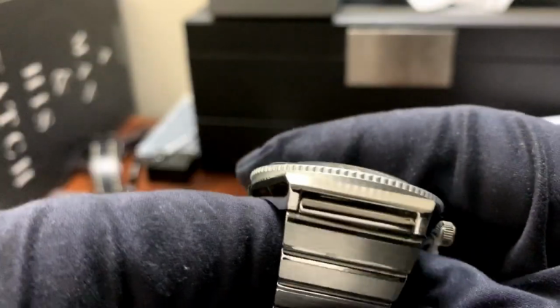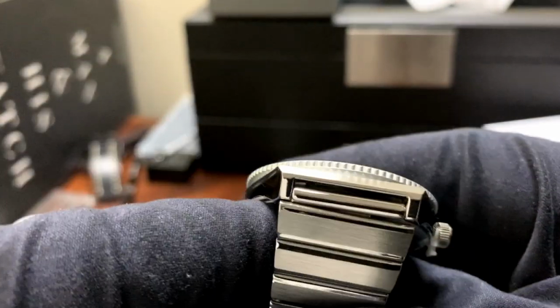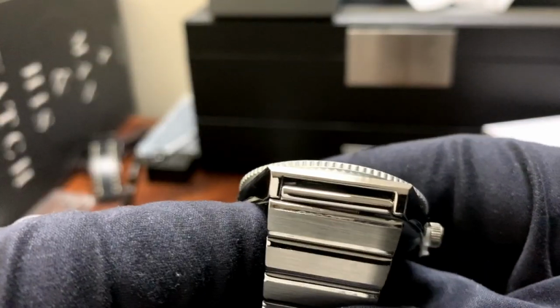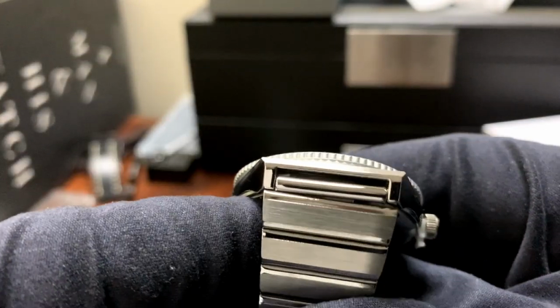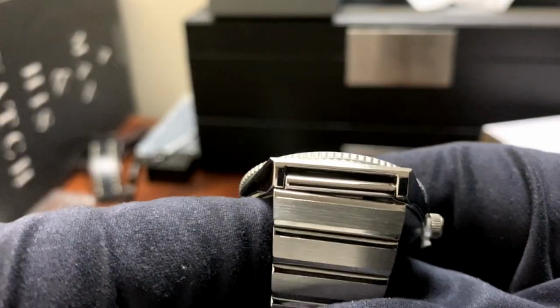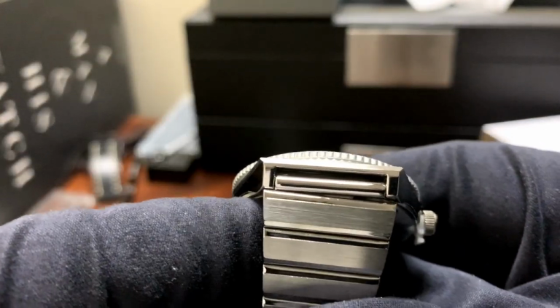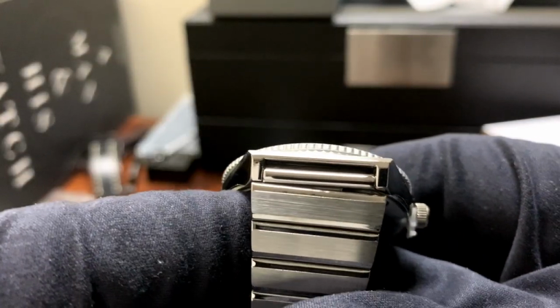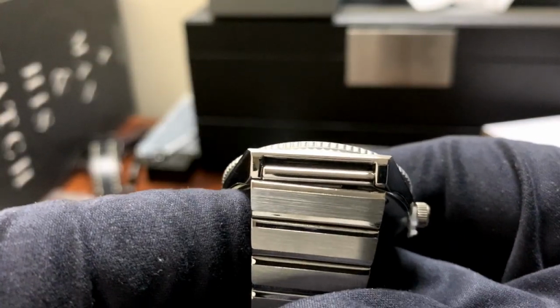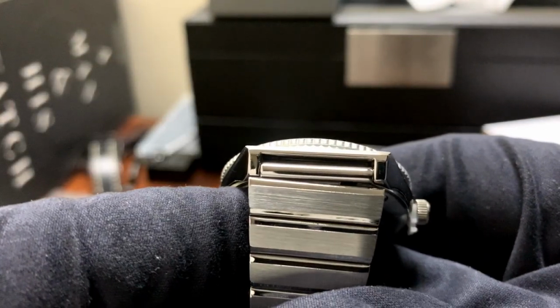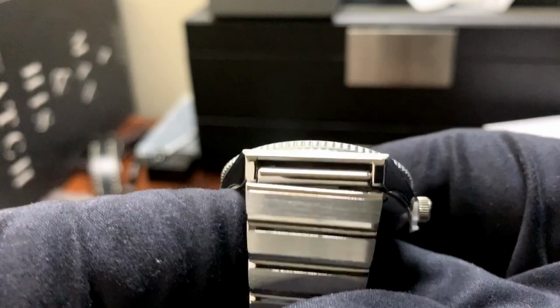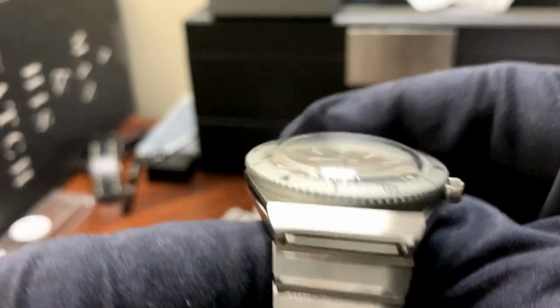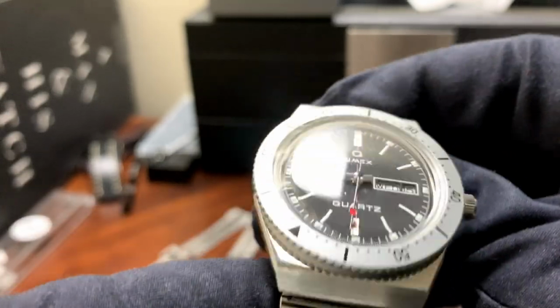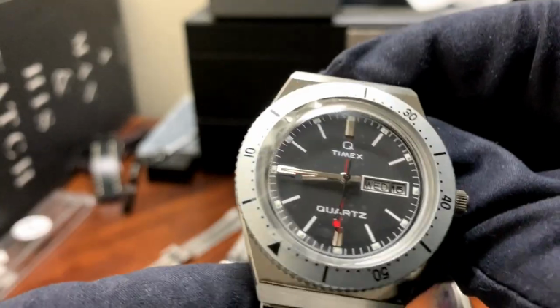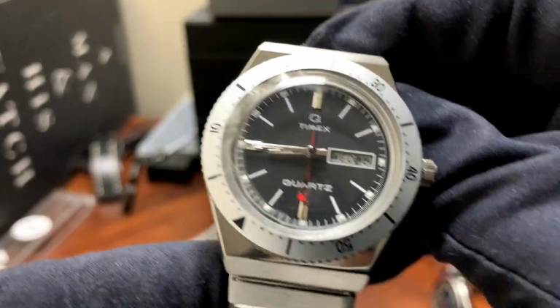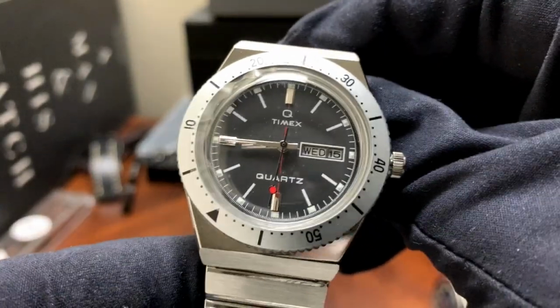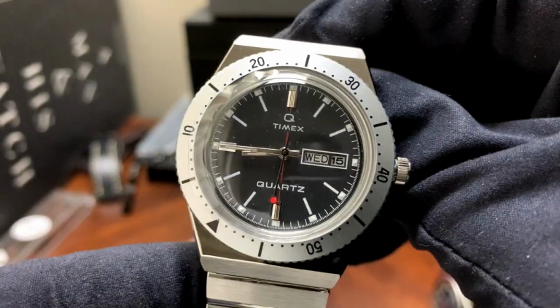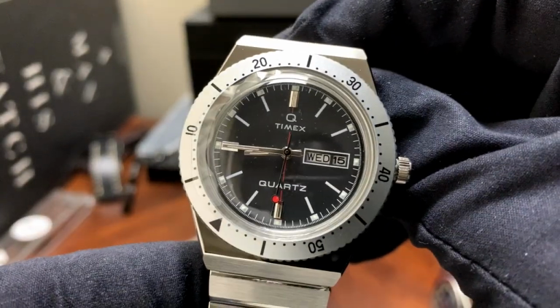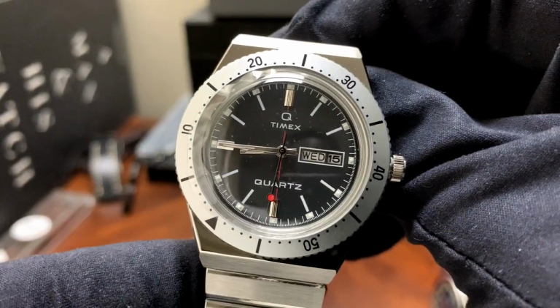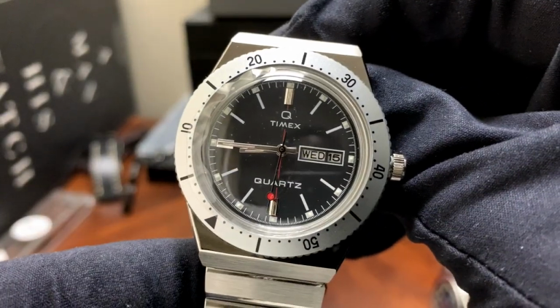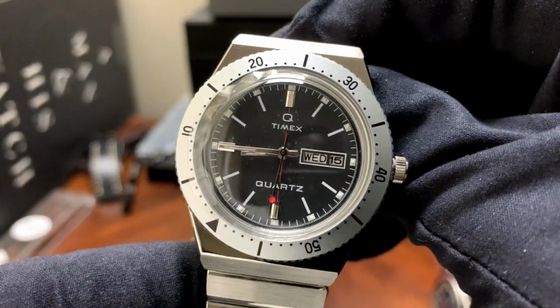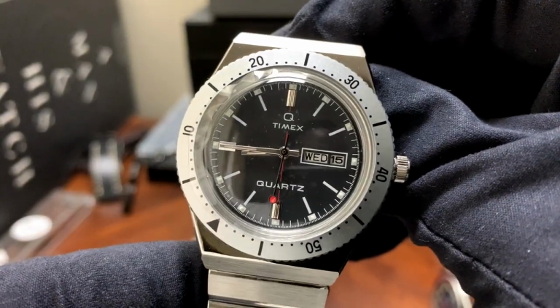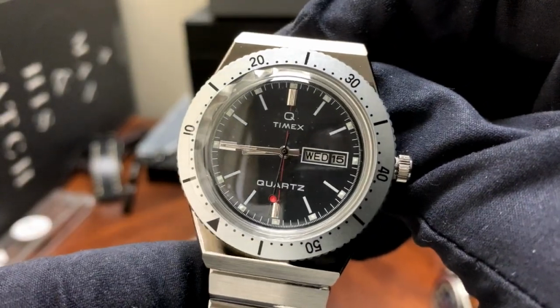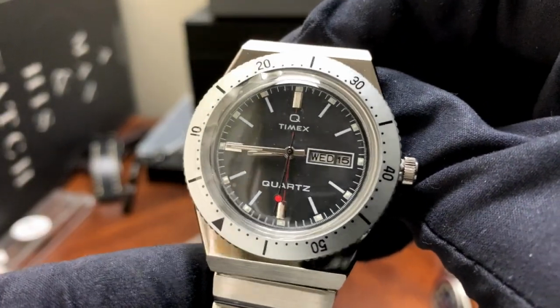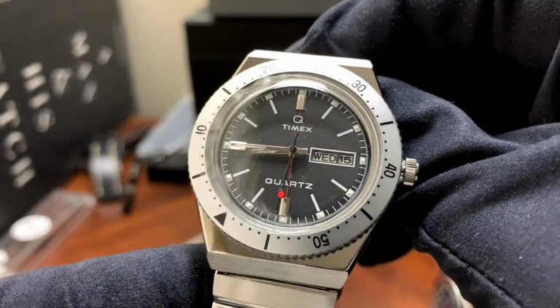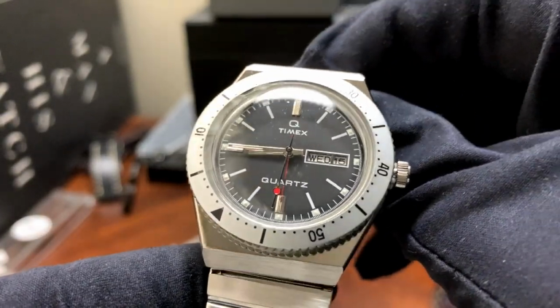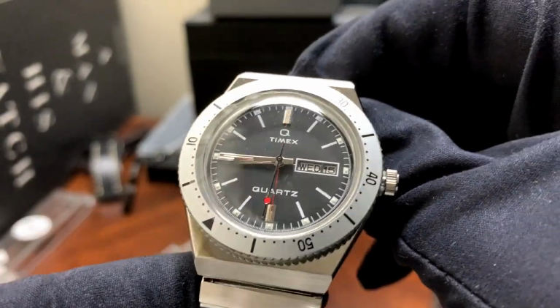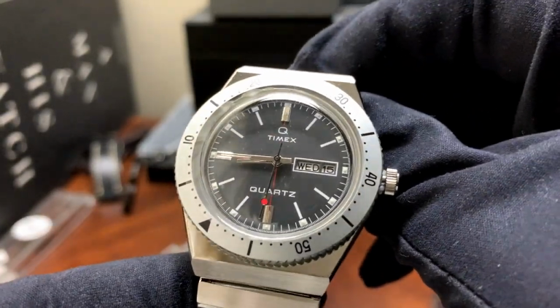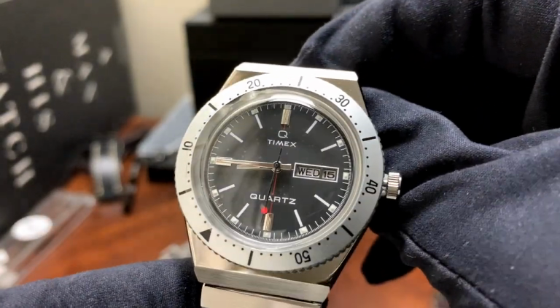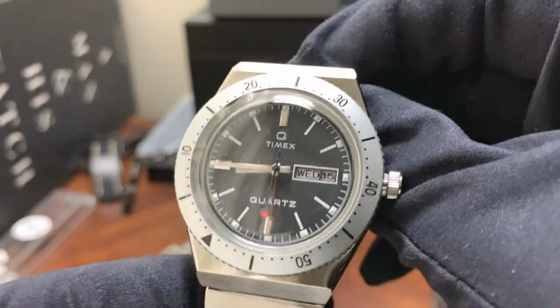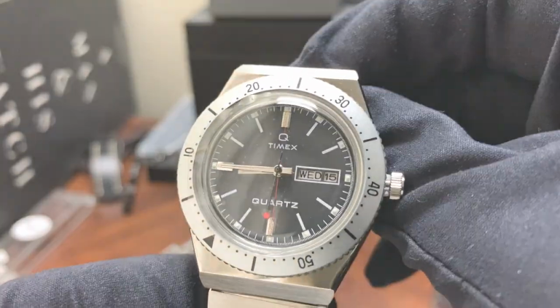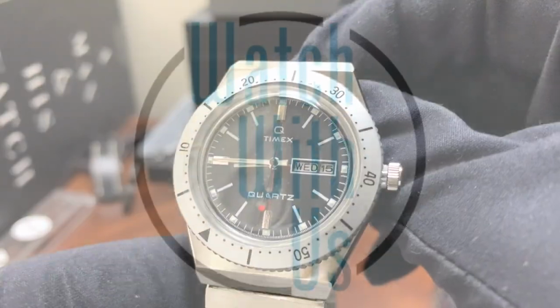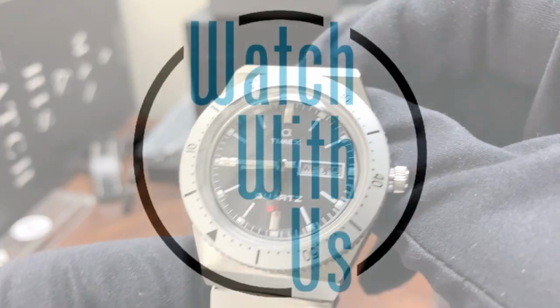I think it's still 18 millimeters. But yeah, that's the new Q Timex Todd Snyder edition.